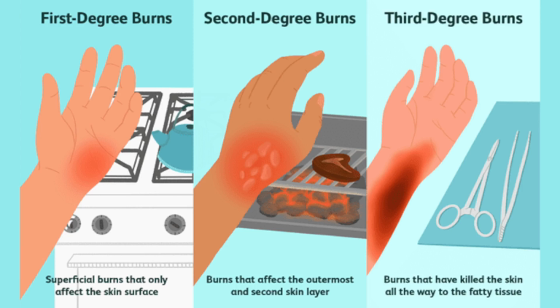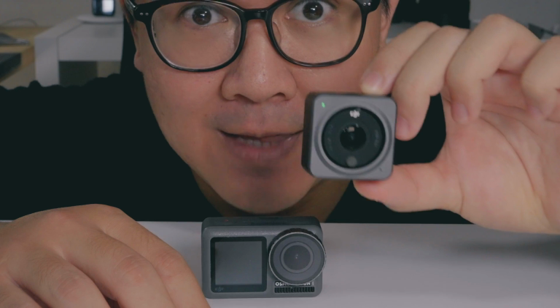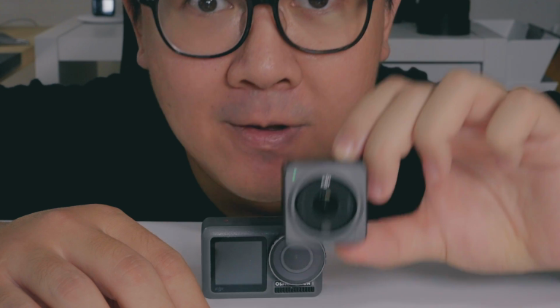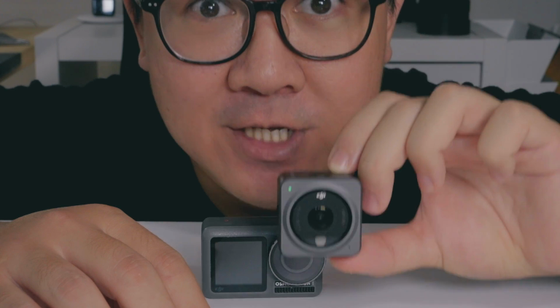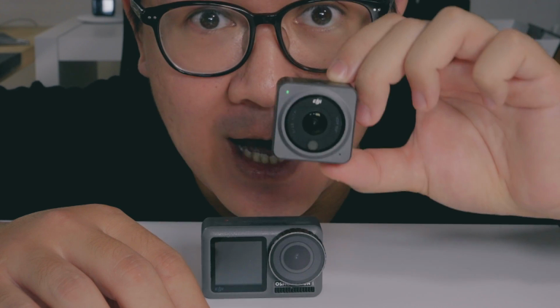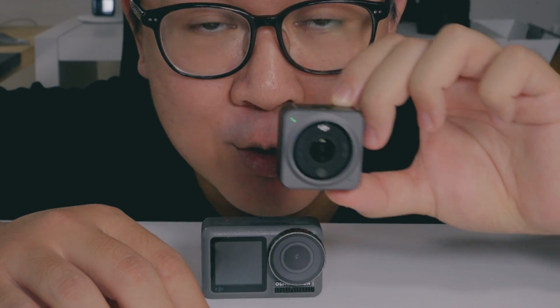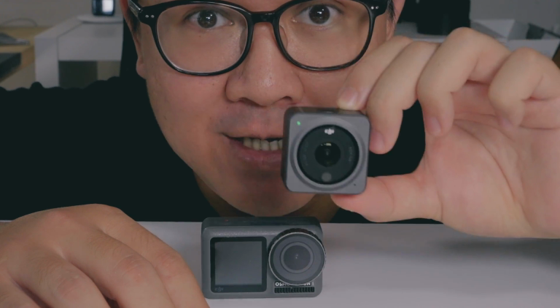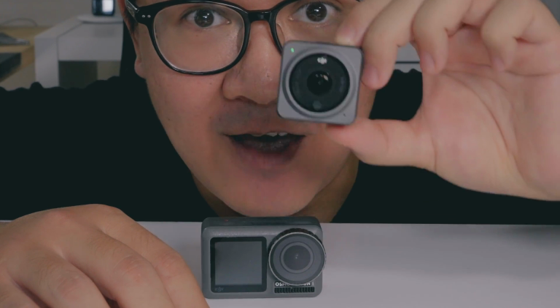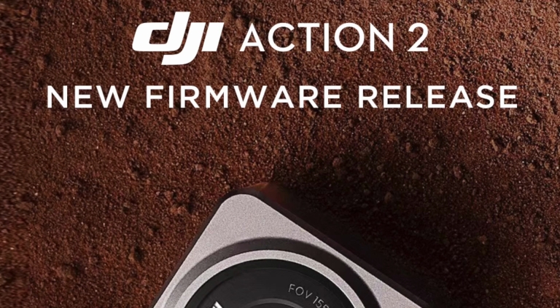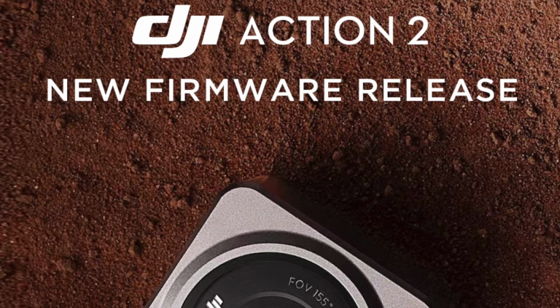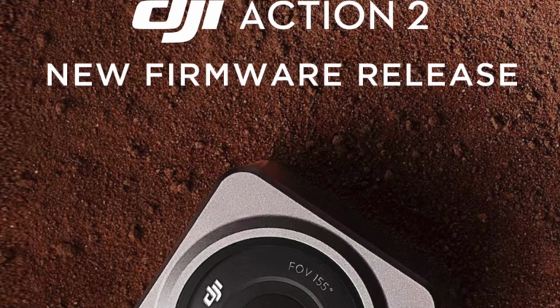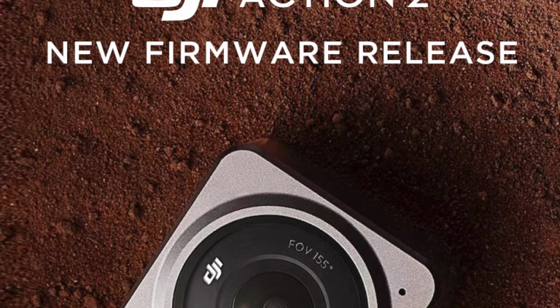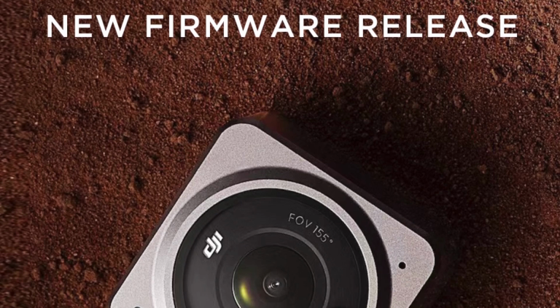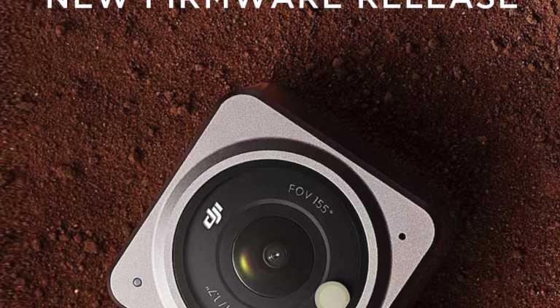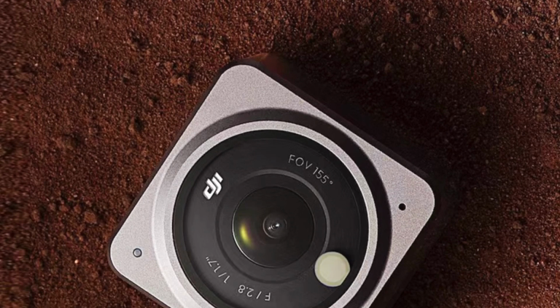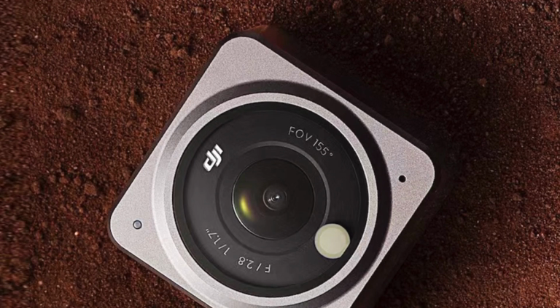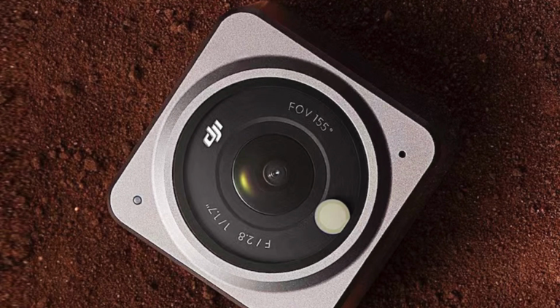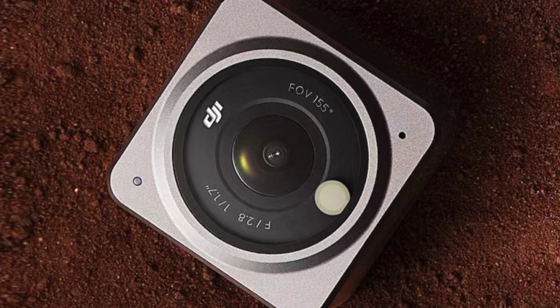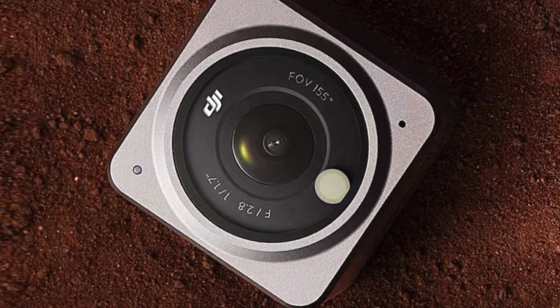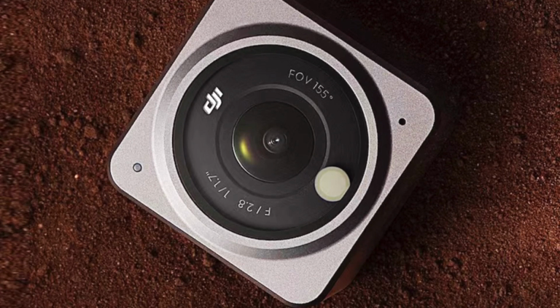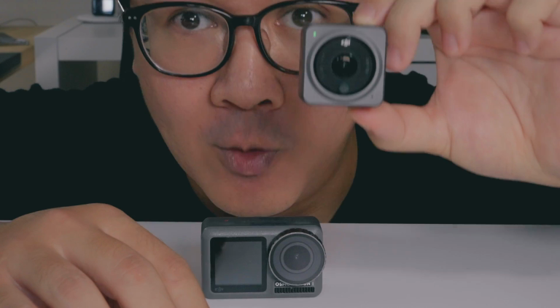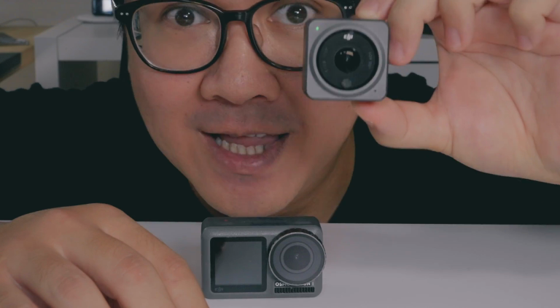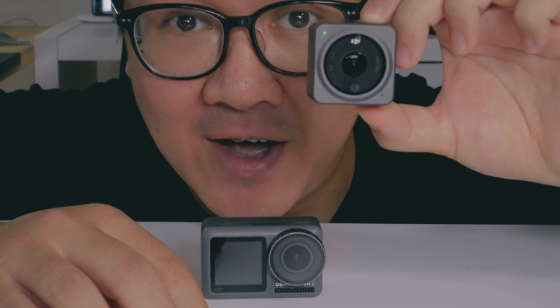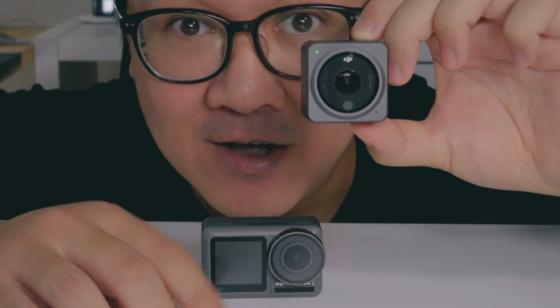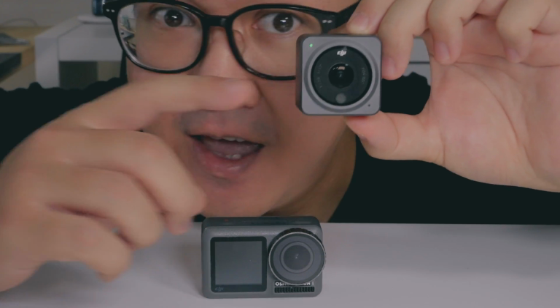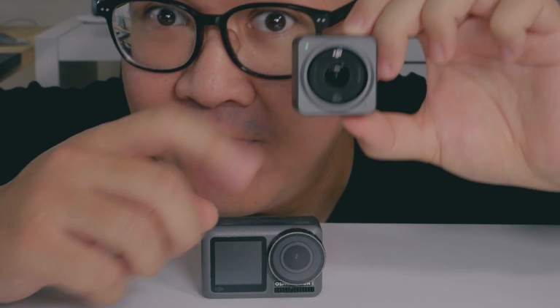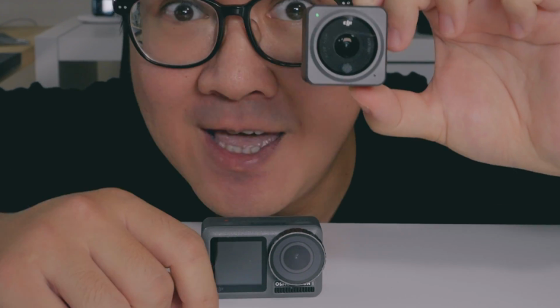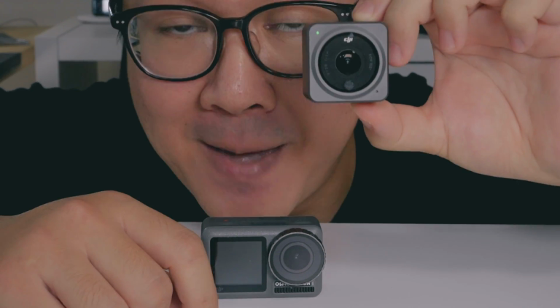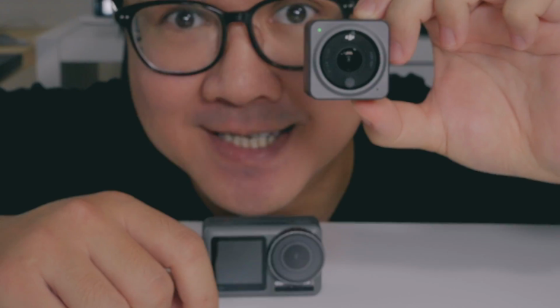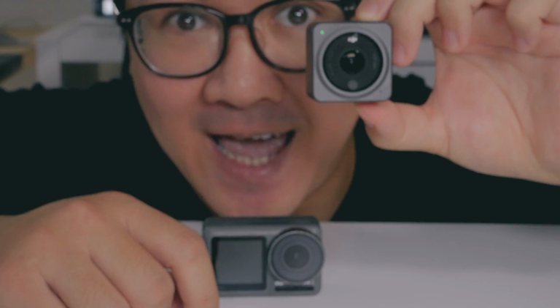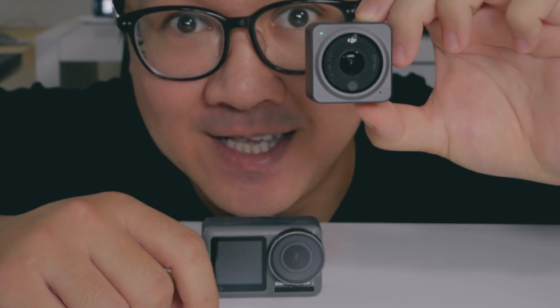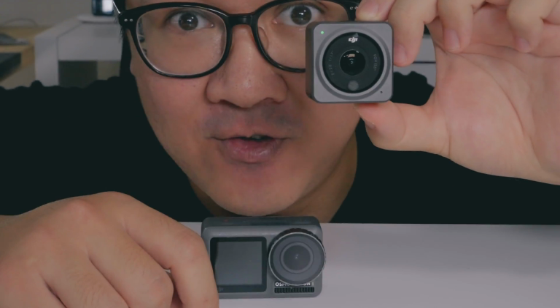DJI has released a firmware update to address this problem. So let's find out if it makes any difference.